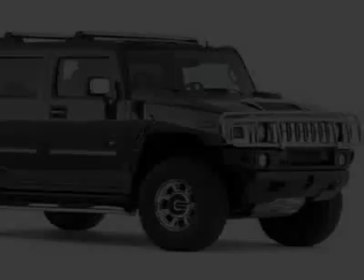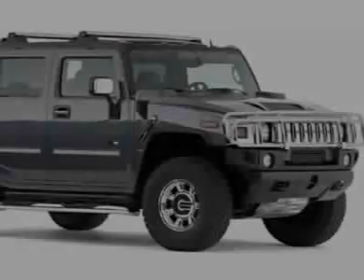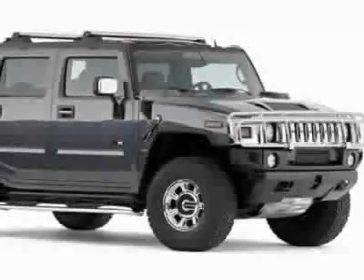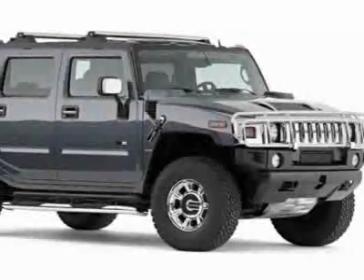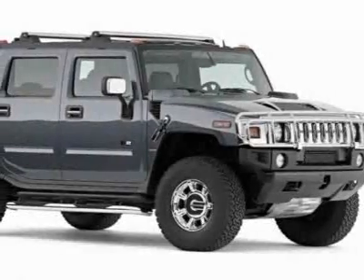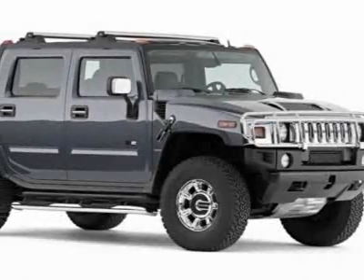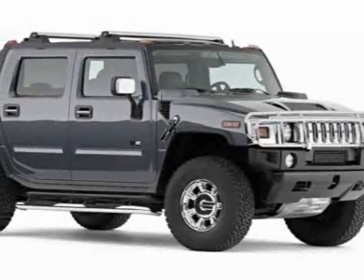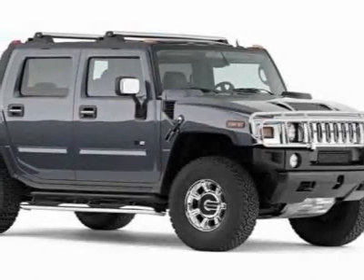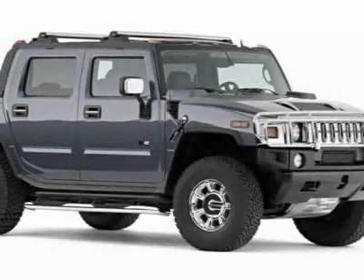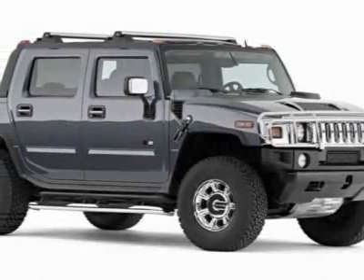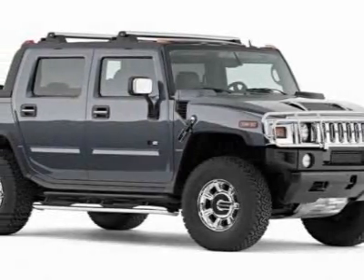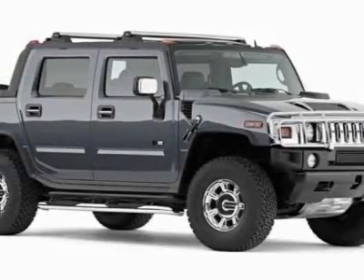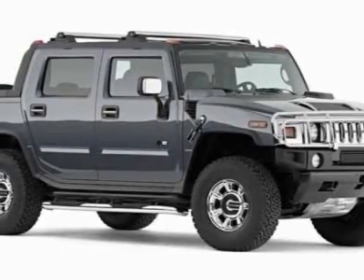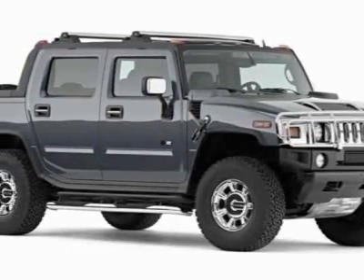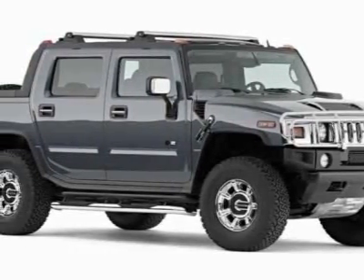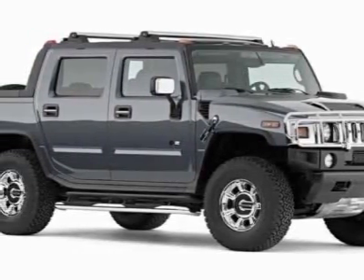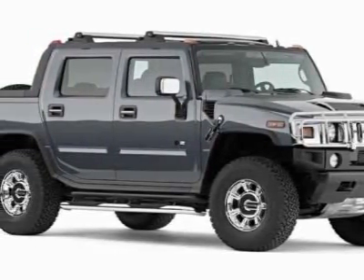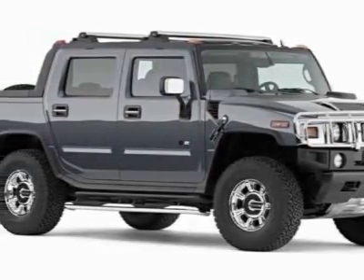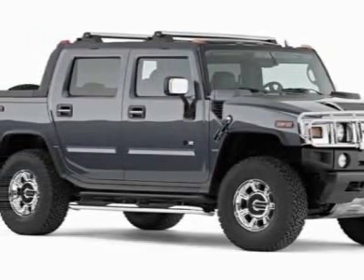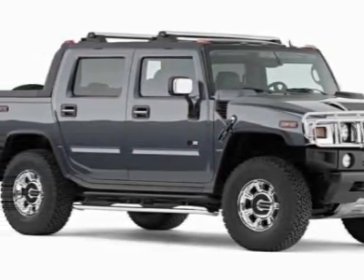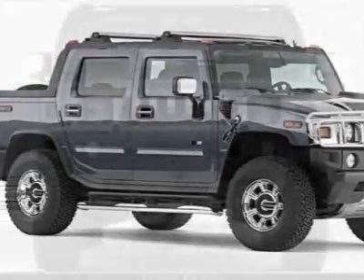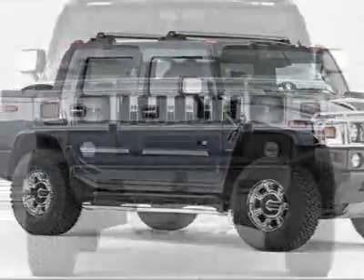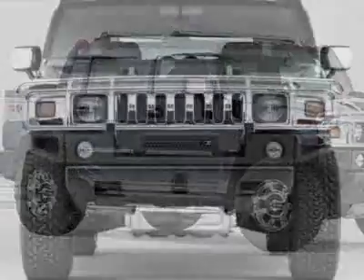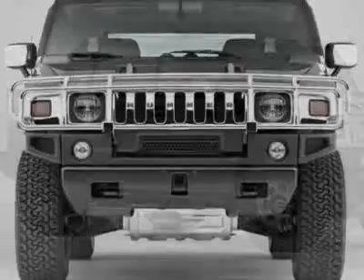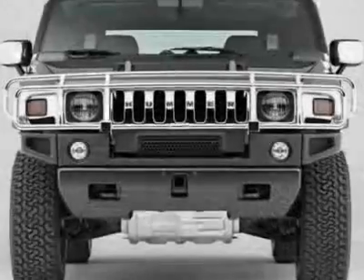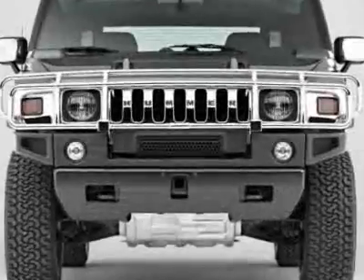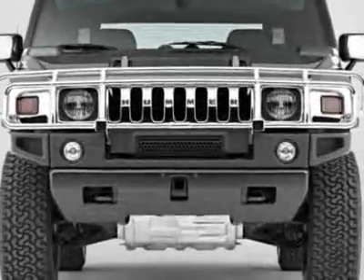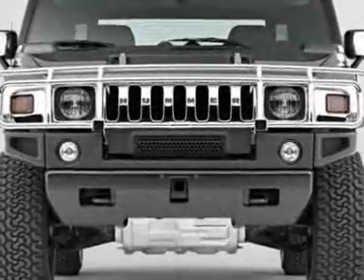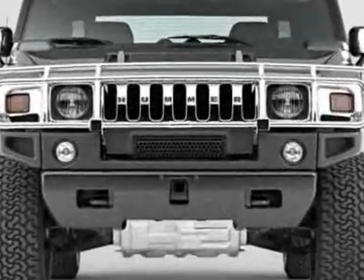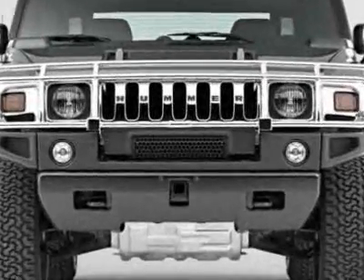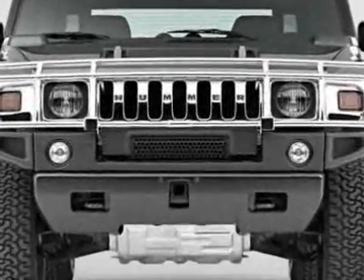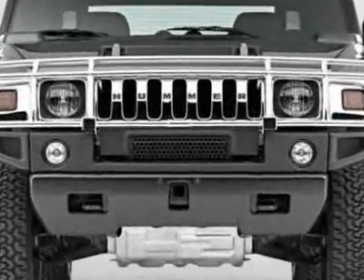Come take a look at this 2006 Hummer H2. This H2 has just under 30,000 miles.